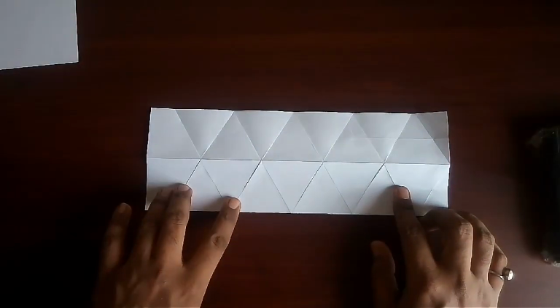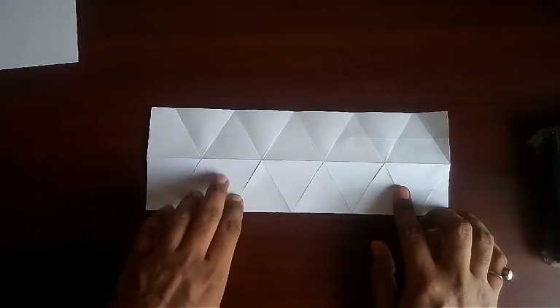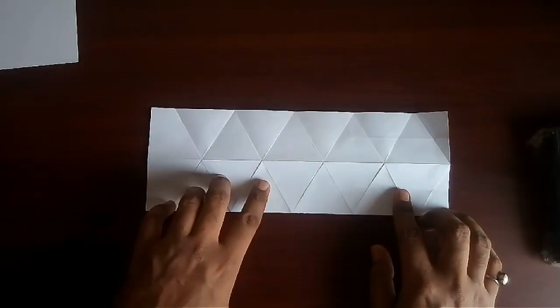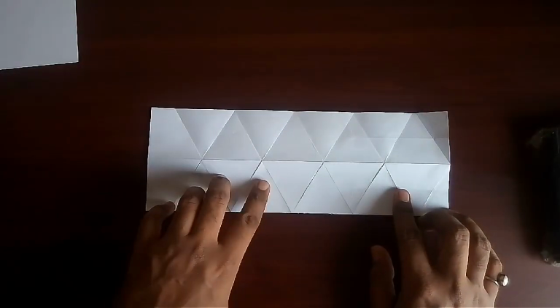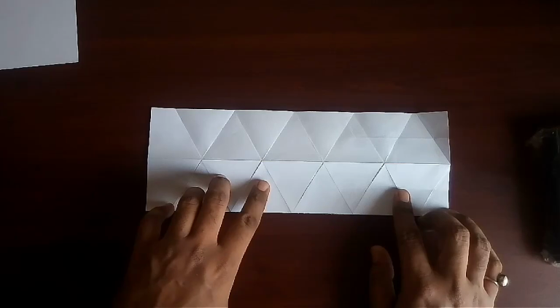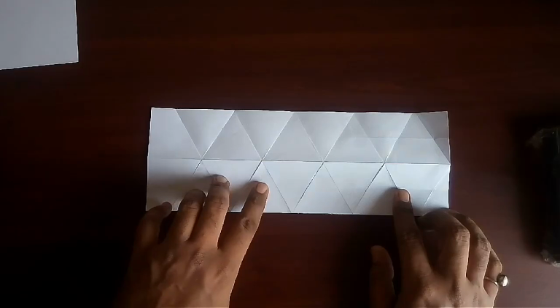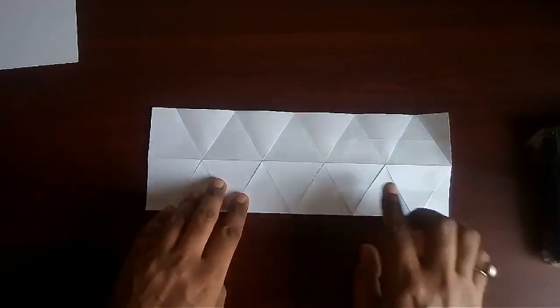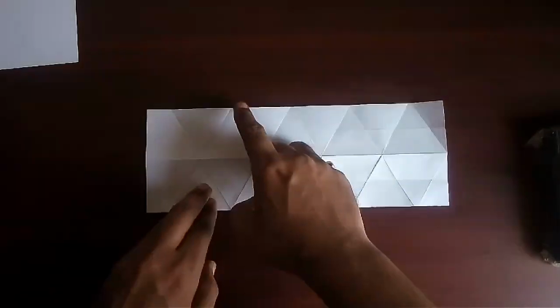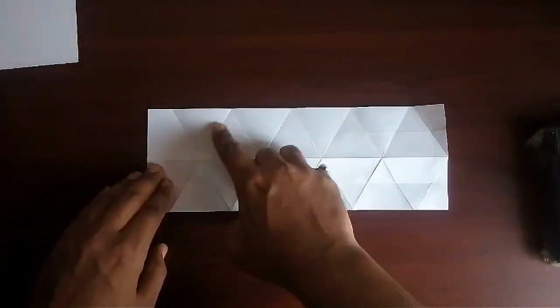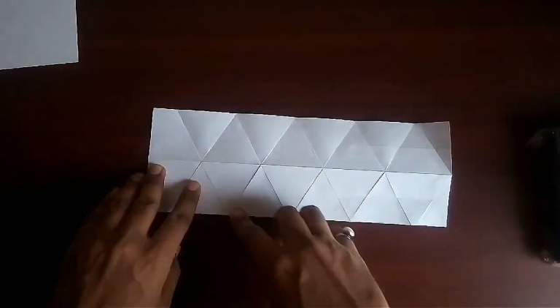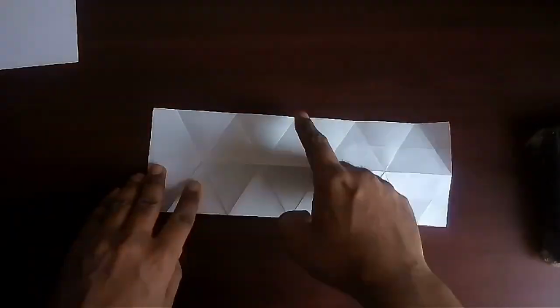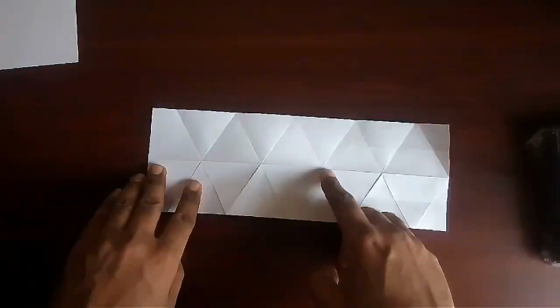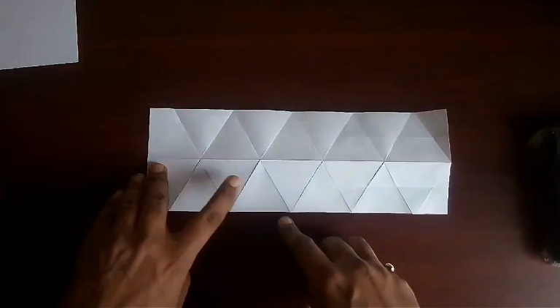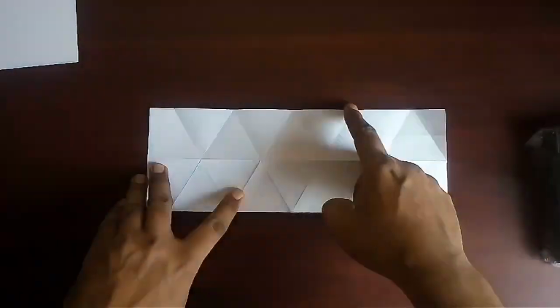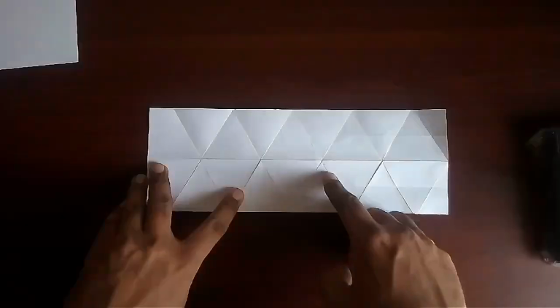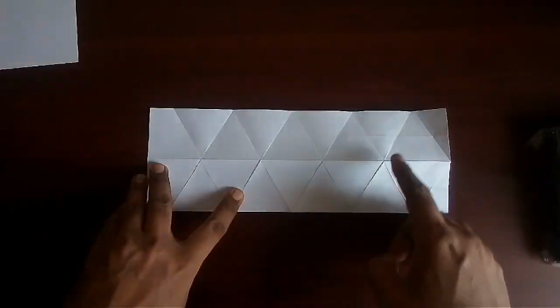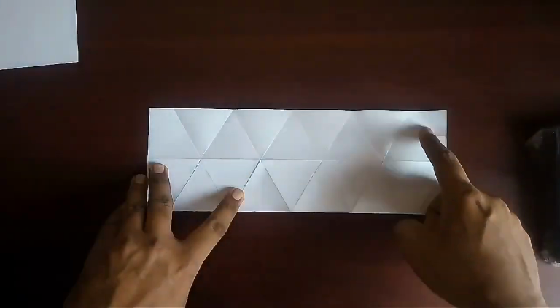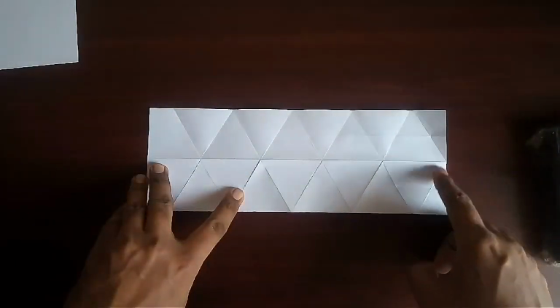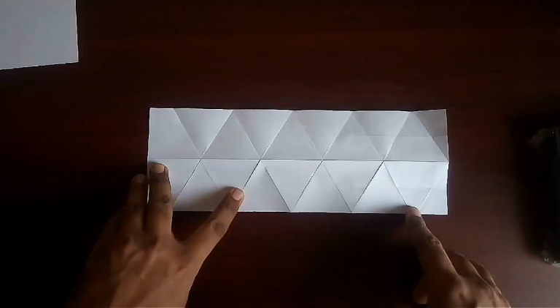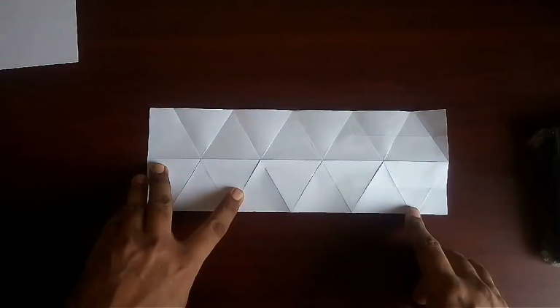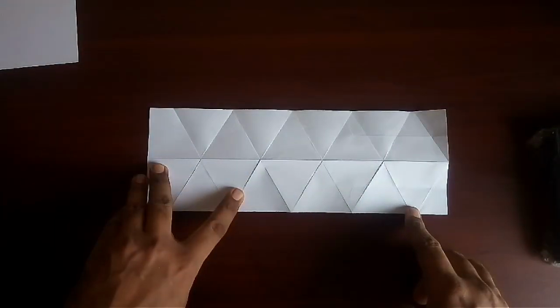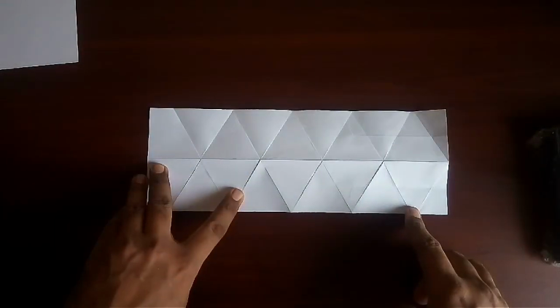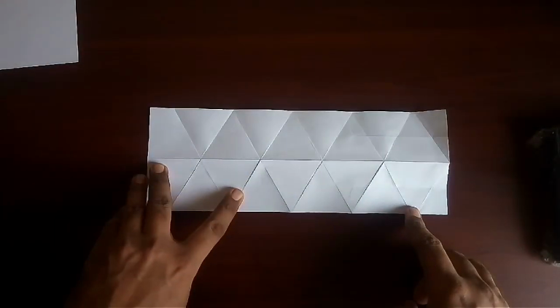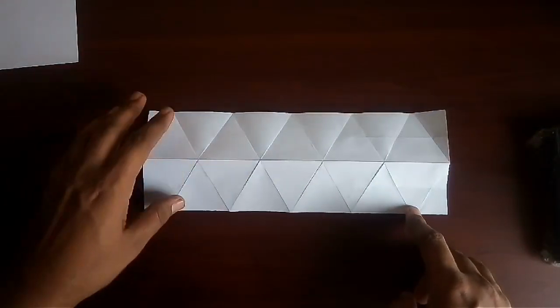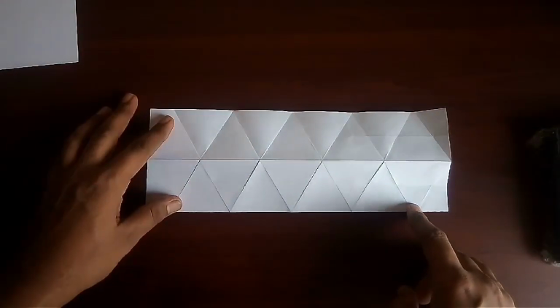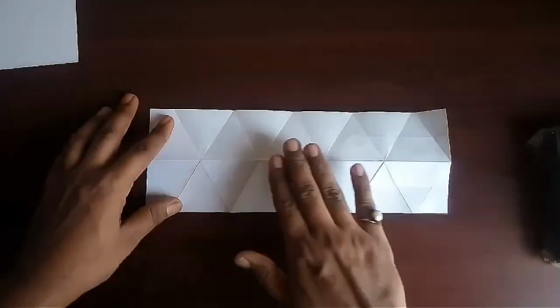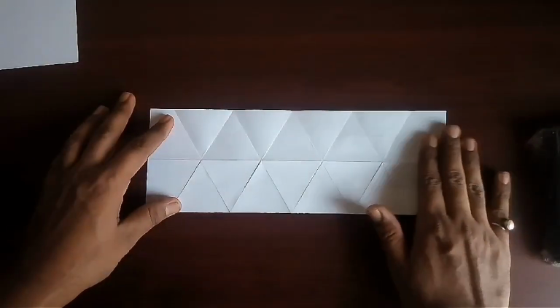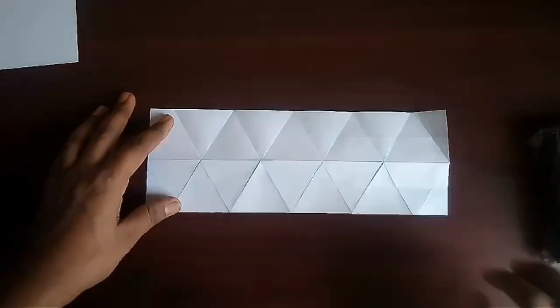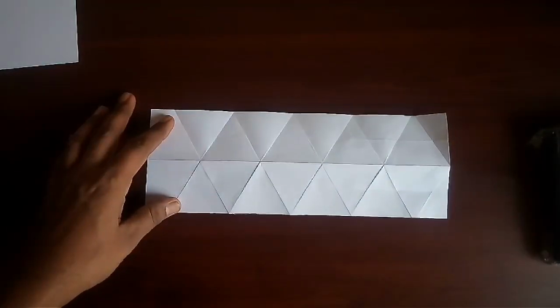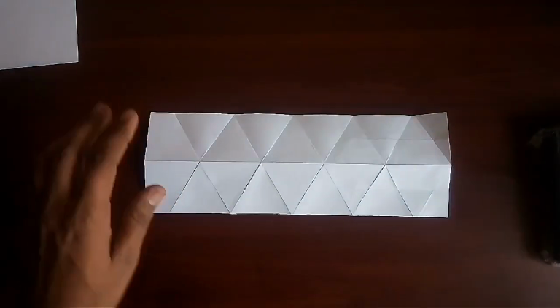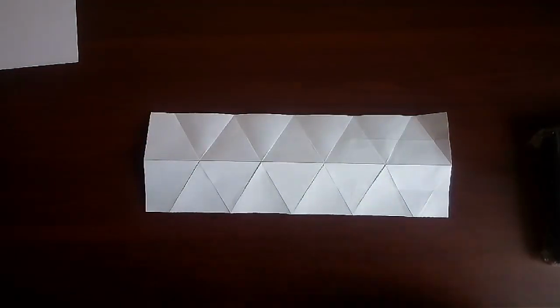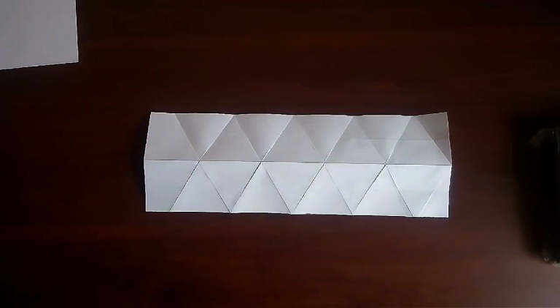When you open the sheet, you will find two hexagons on the sheet.